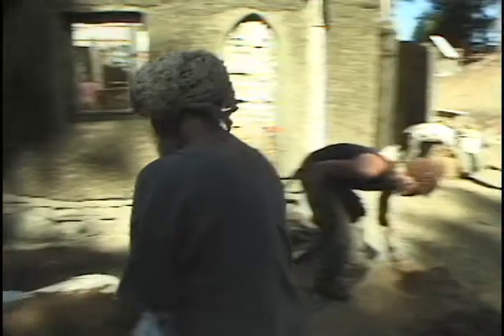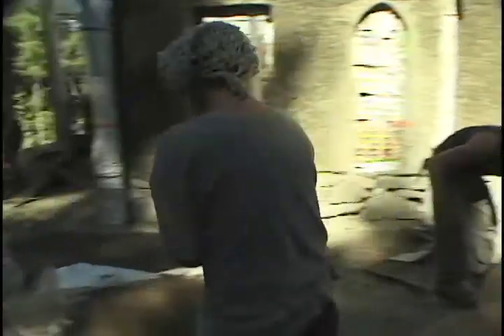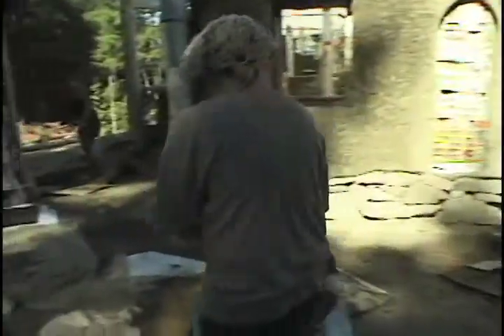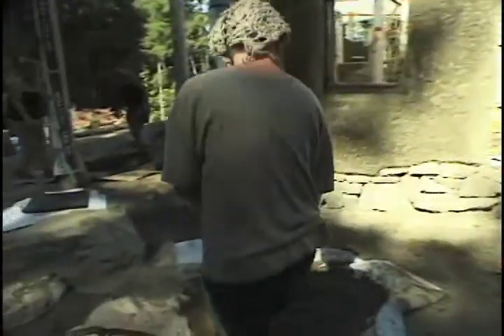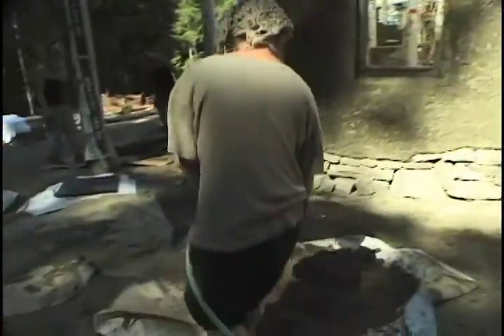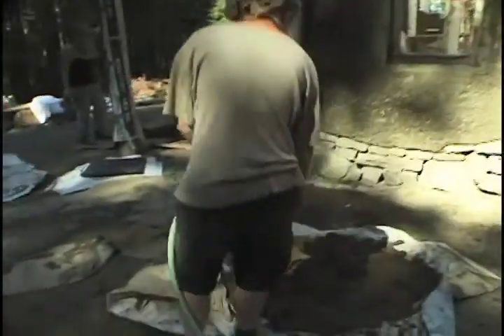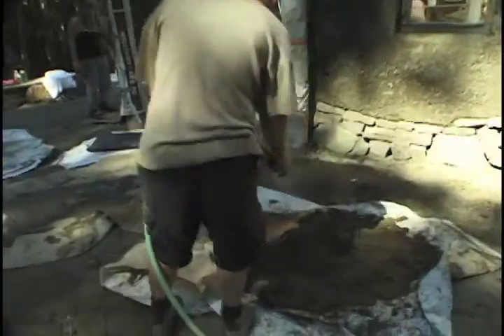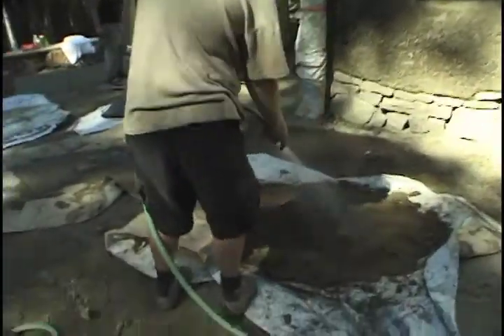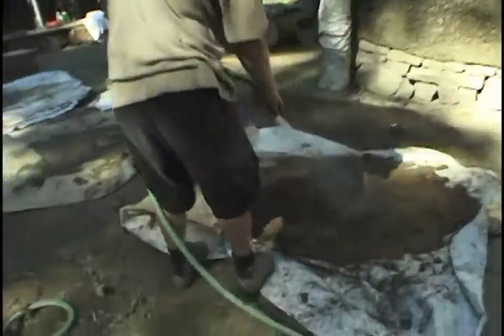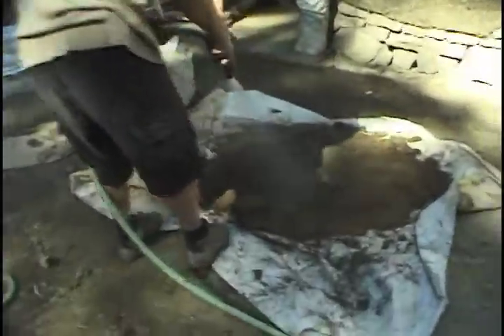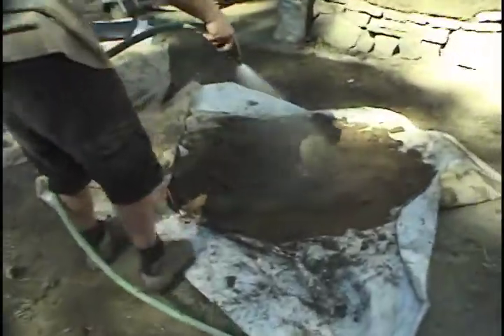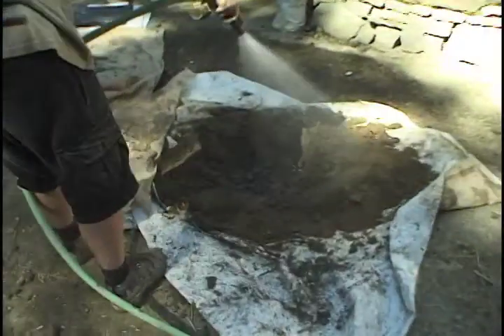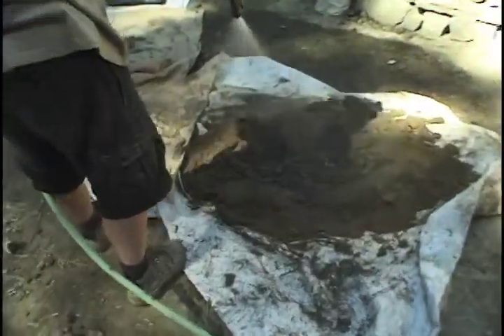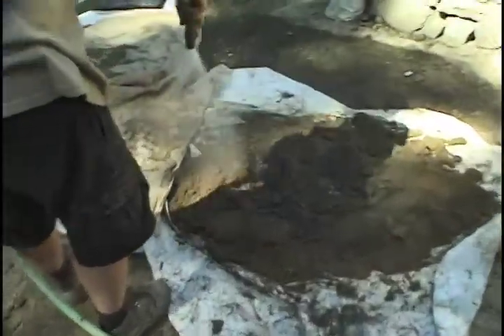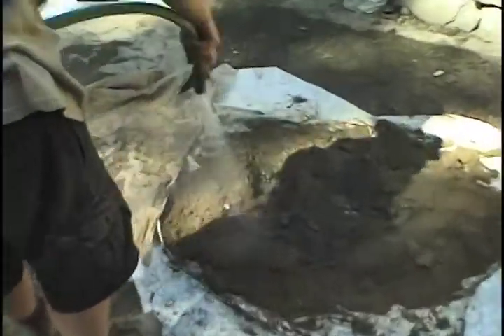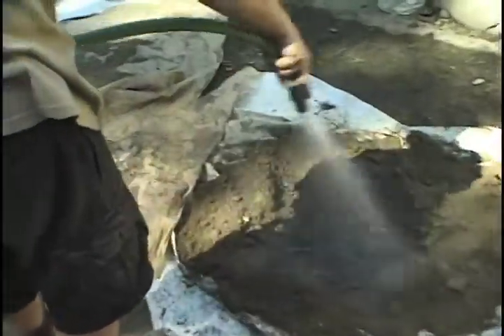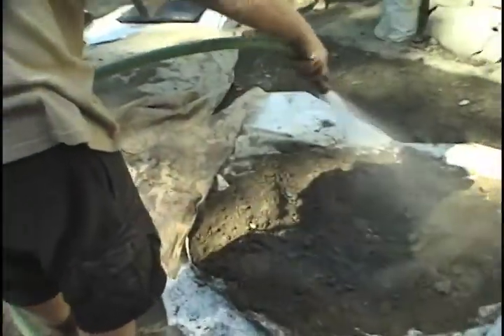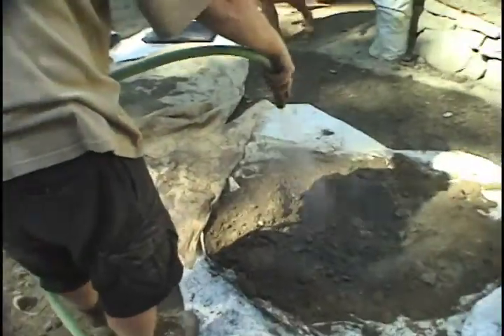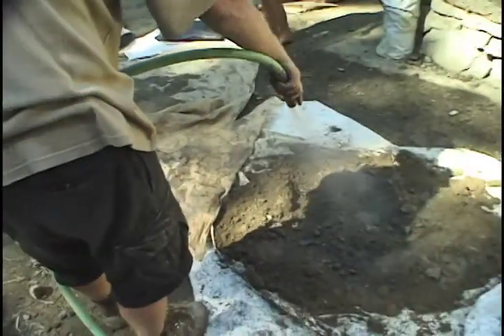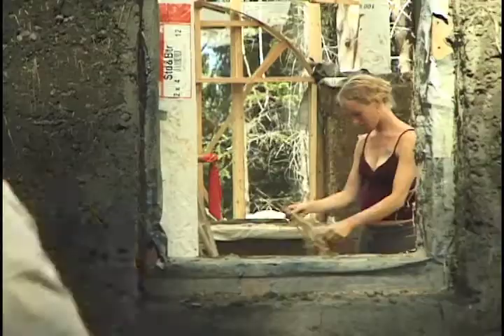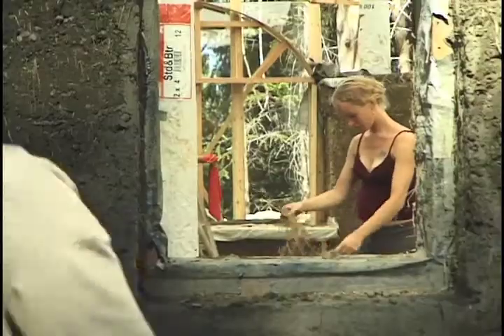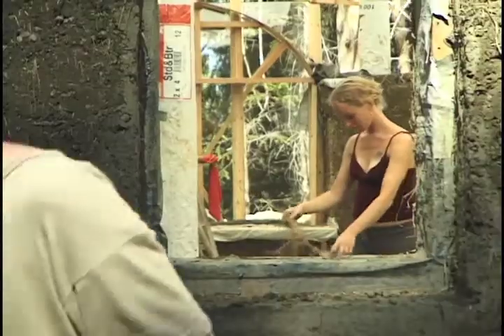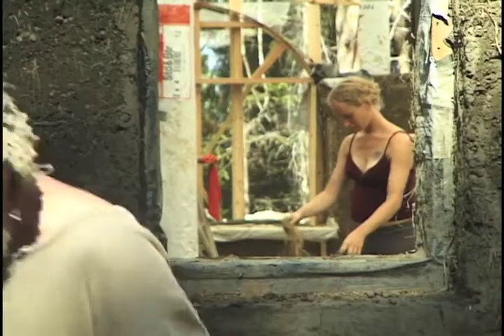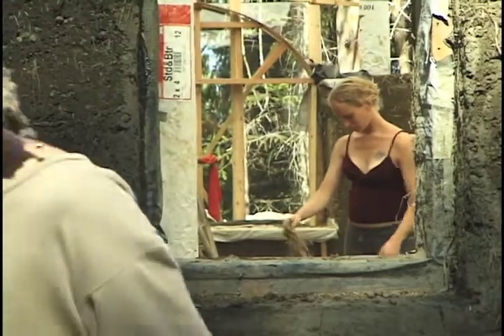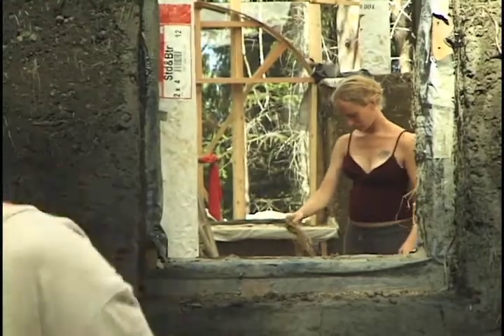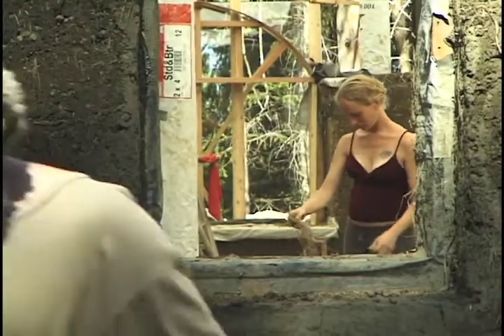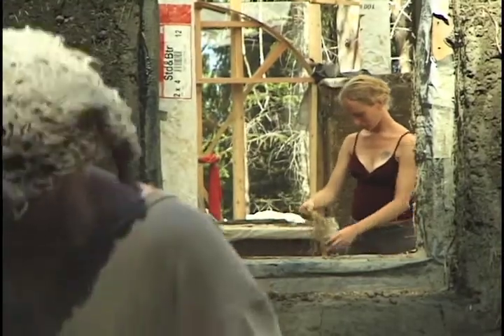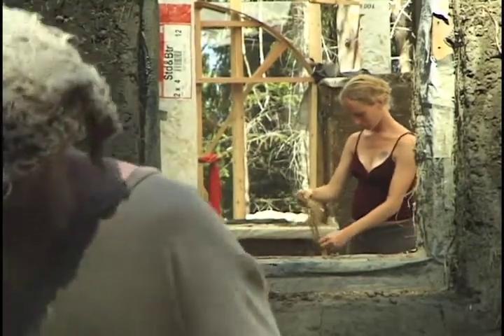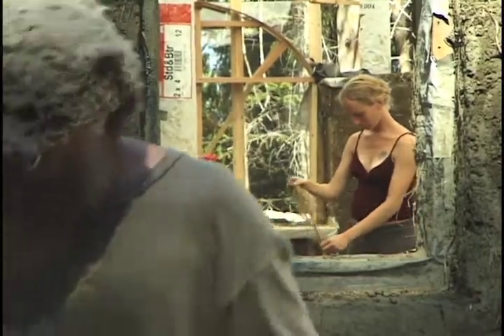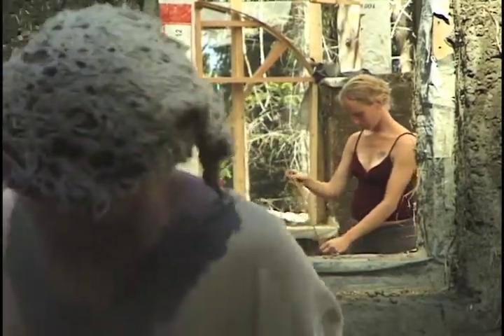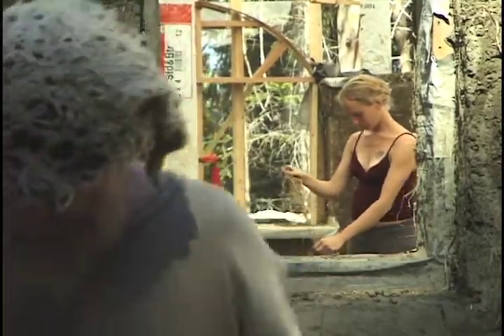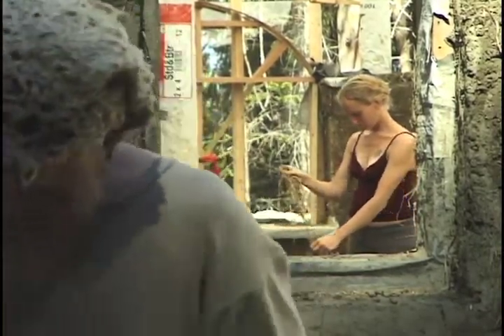They figure that cob wears an inch per century, so they used to build the walls two feet thick just to make sure they were going to be around for a long time.